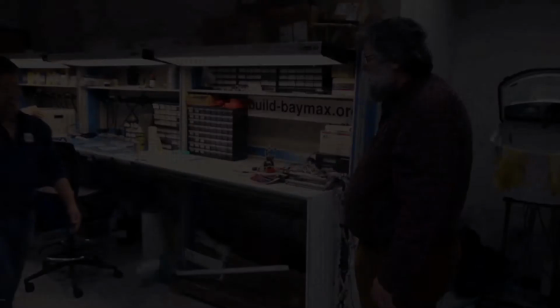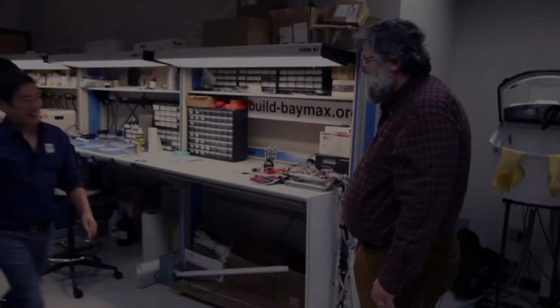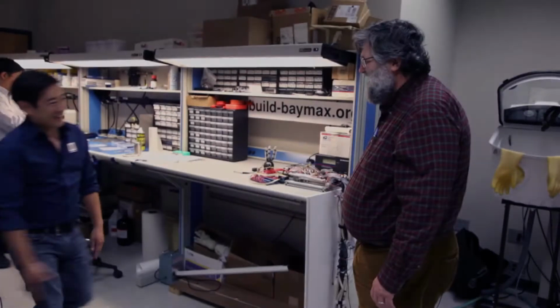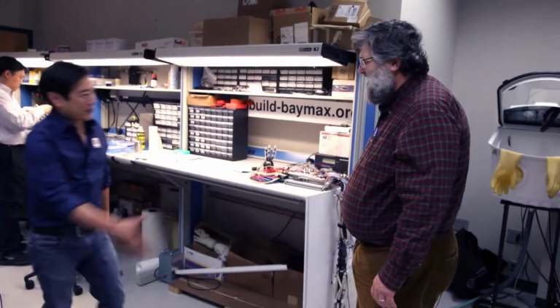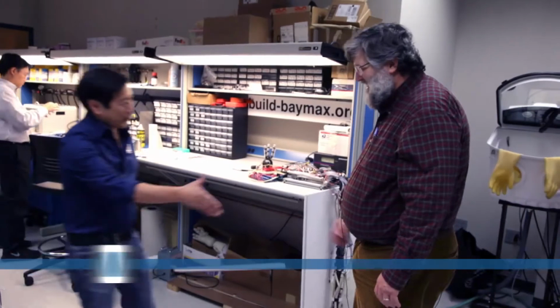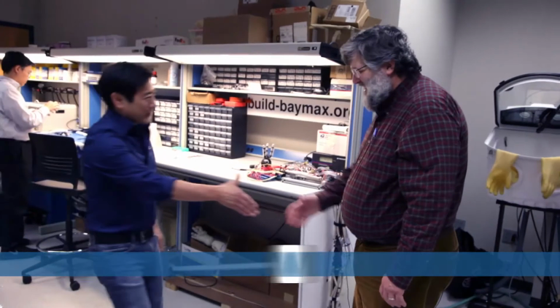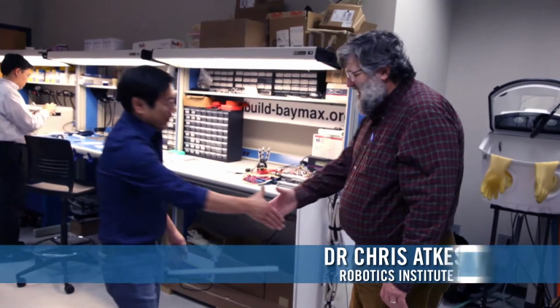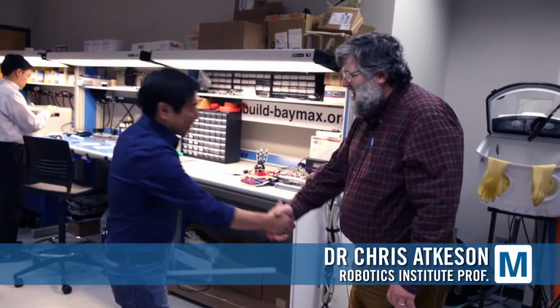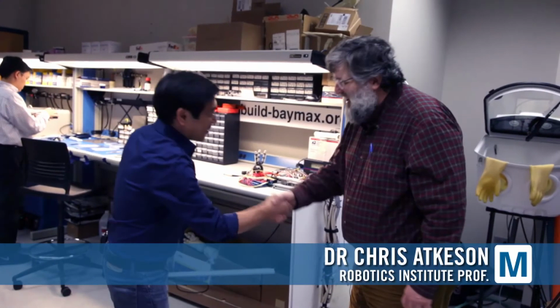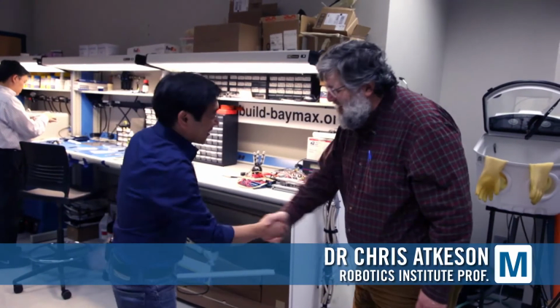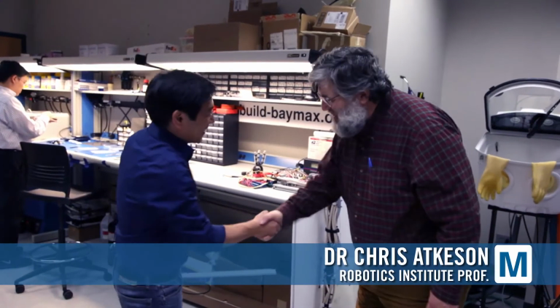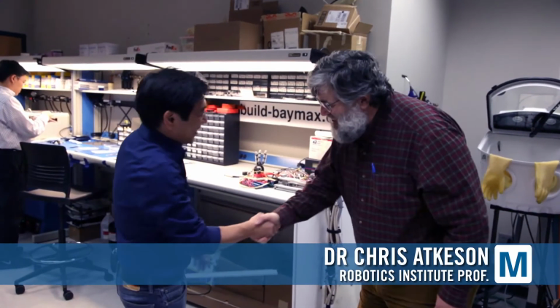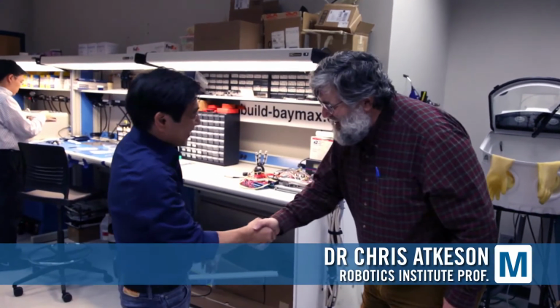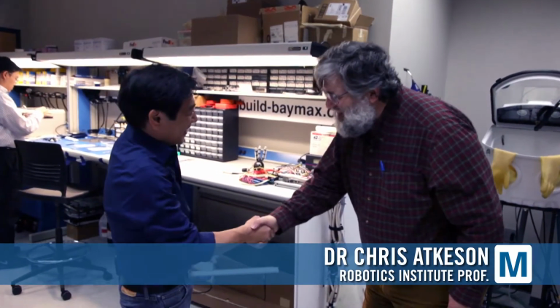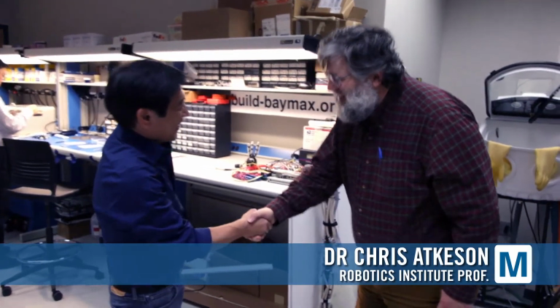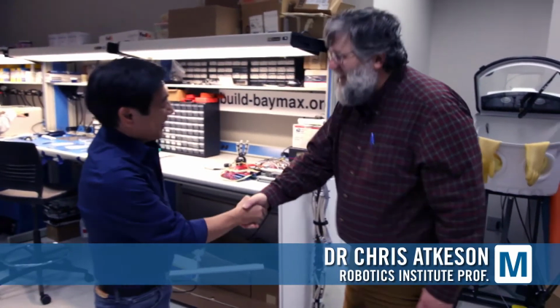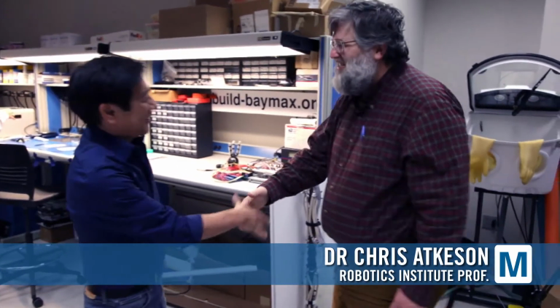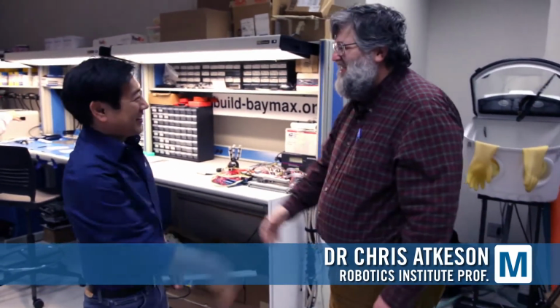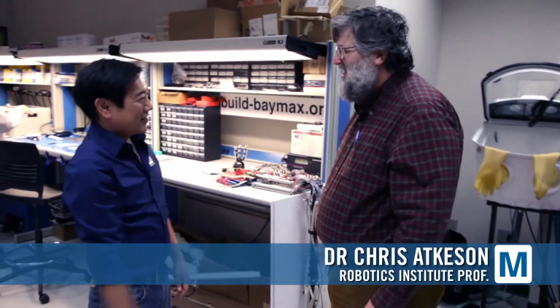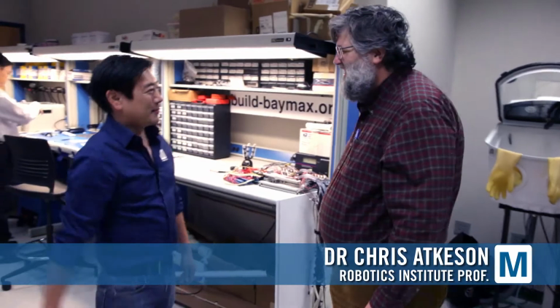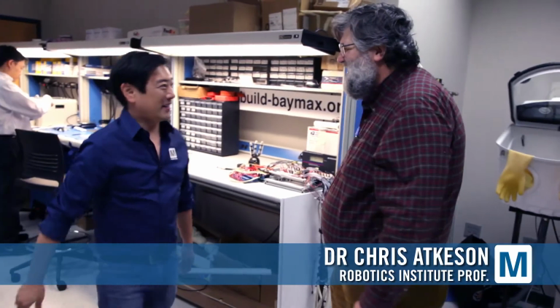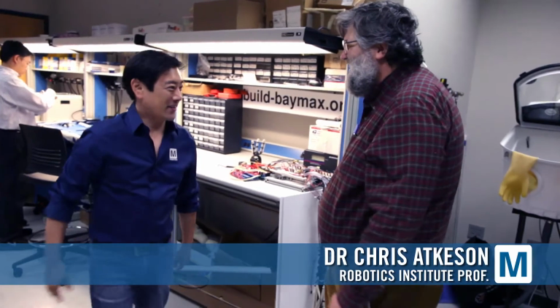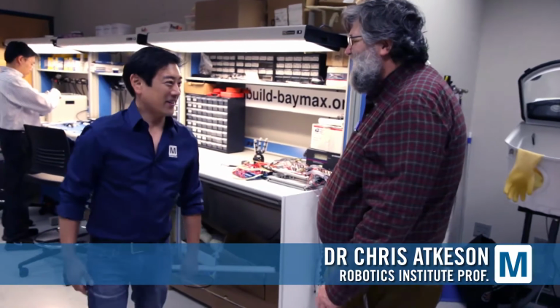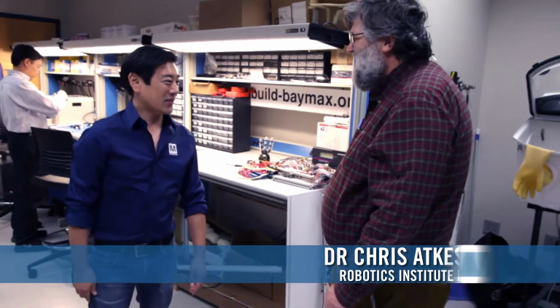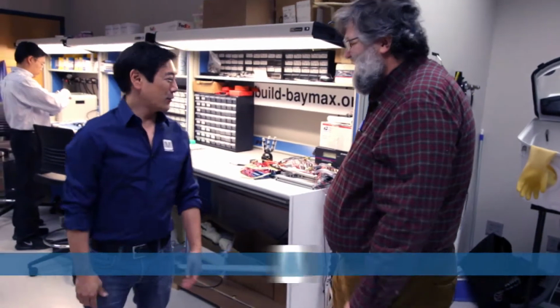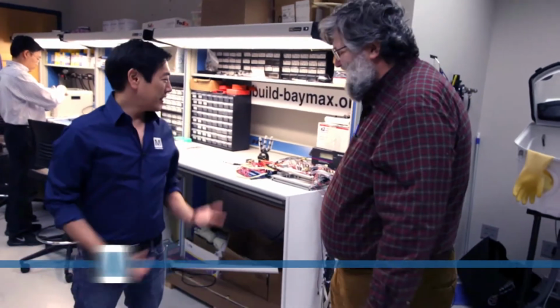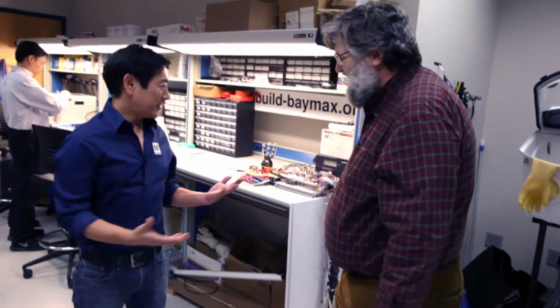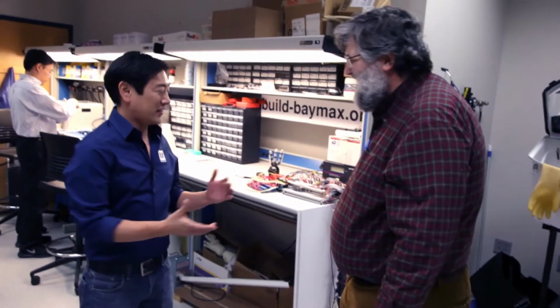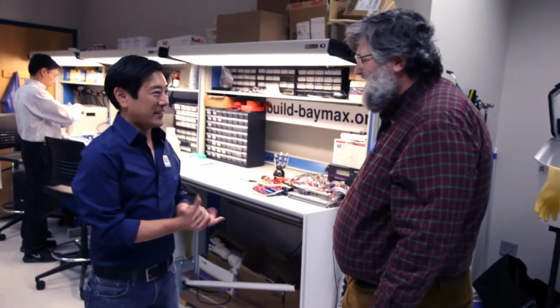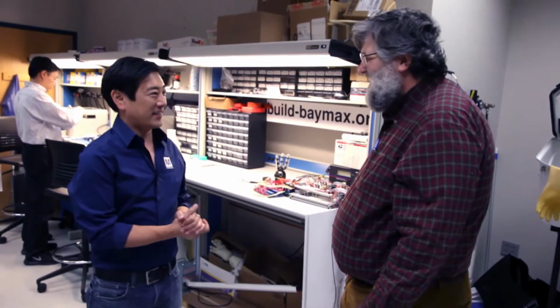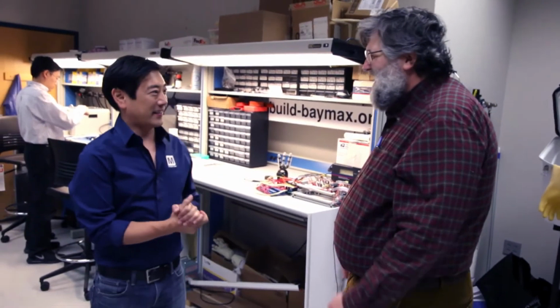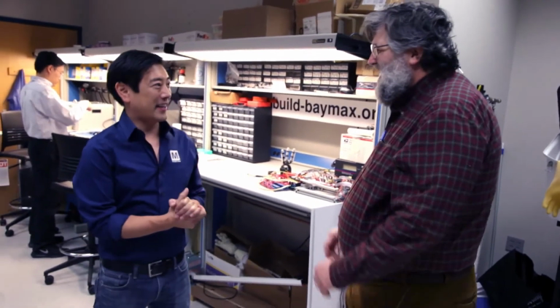Hey, how's it going? Are you Chris? I'm Chris Atkinson, yes. Nice to meet you, Chris. So what do you do here in your lab?